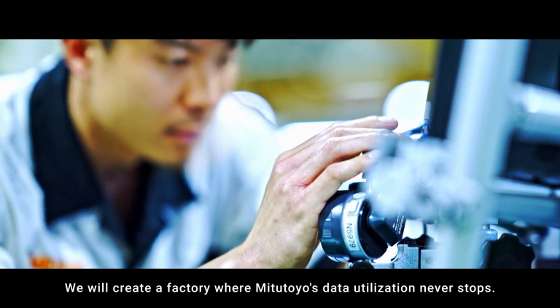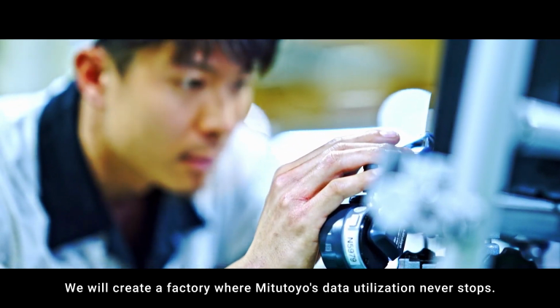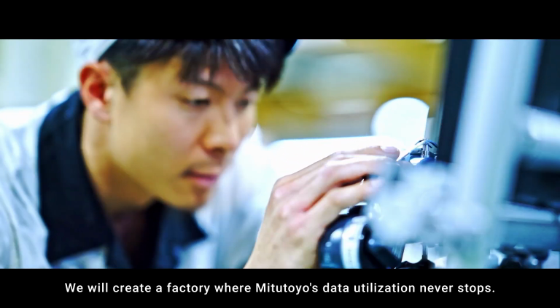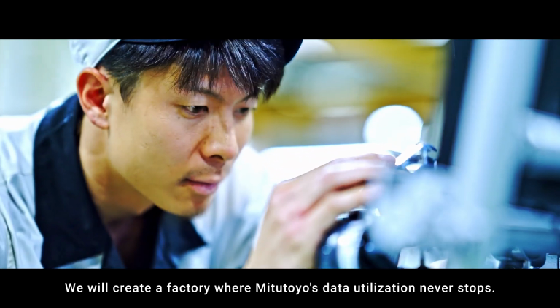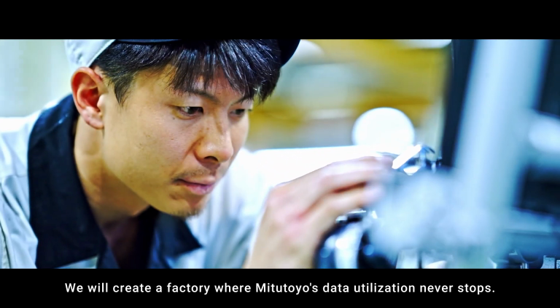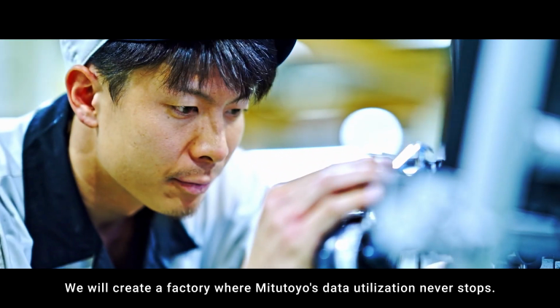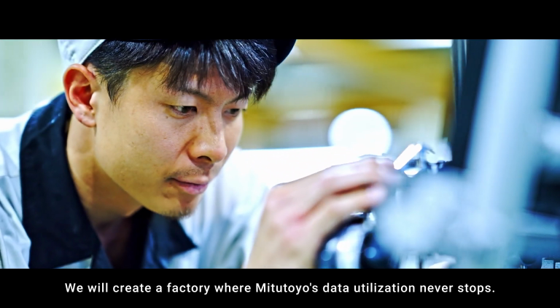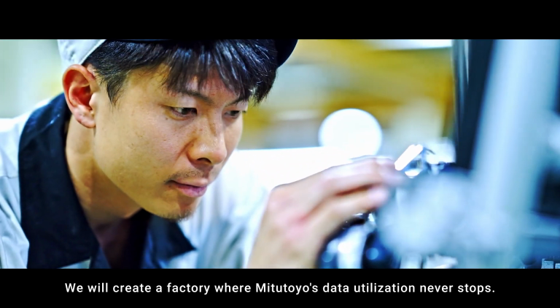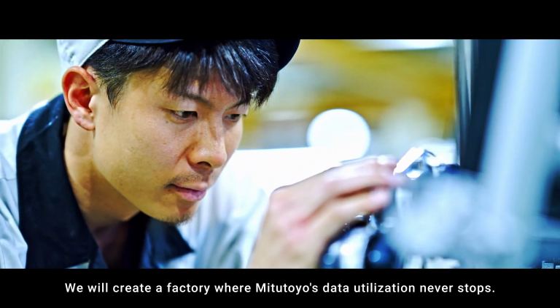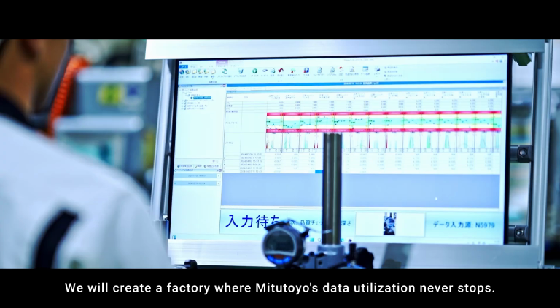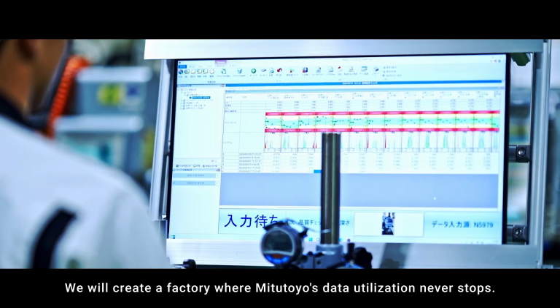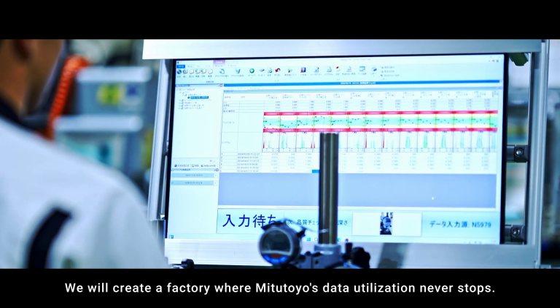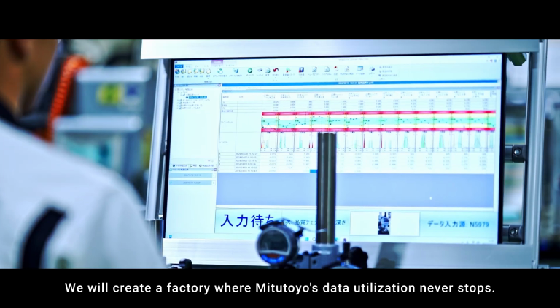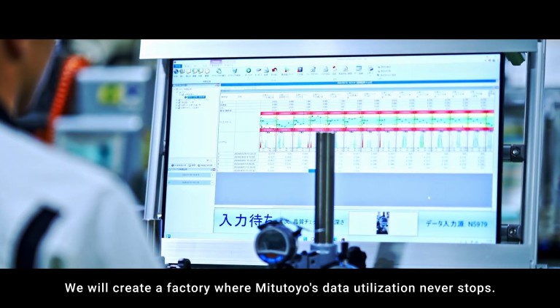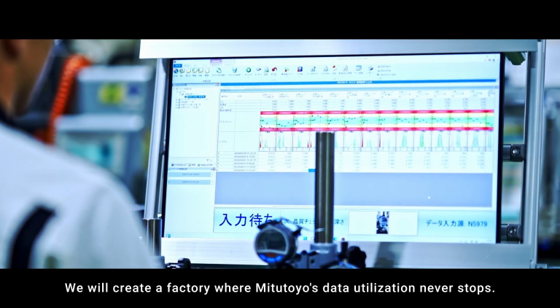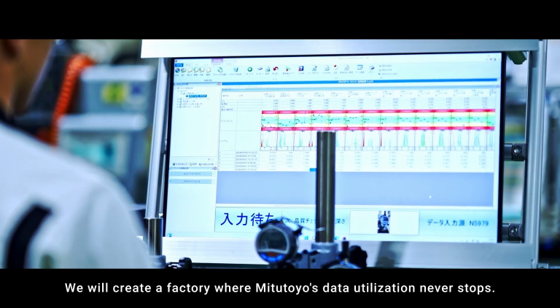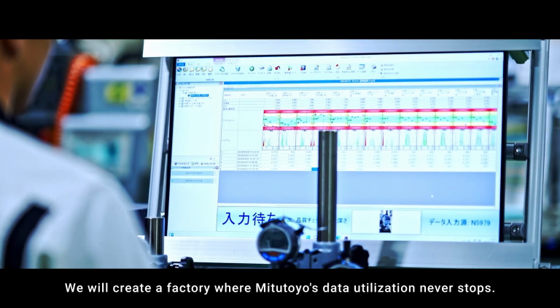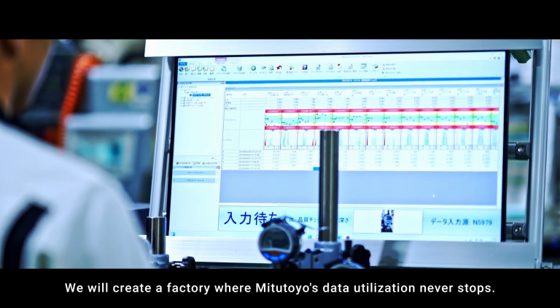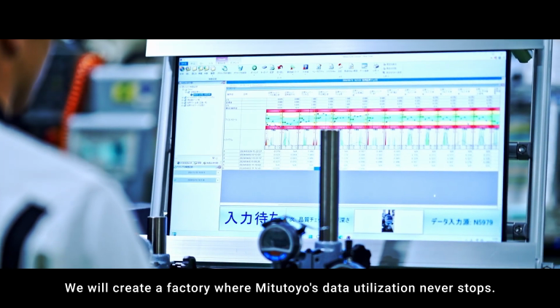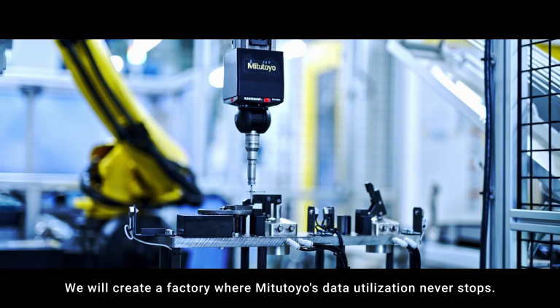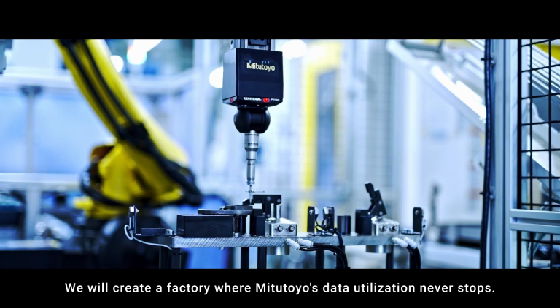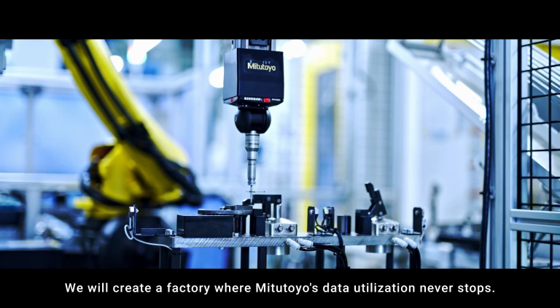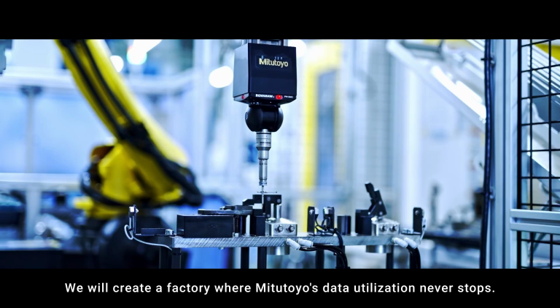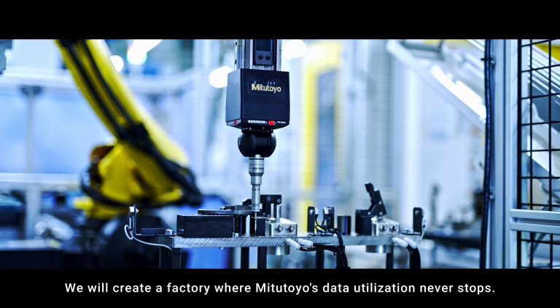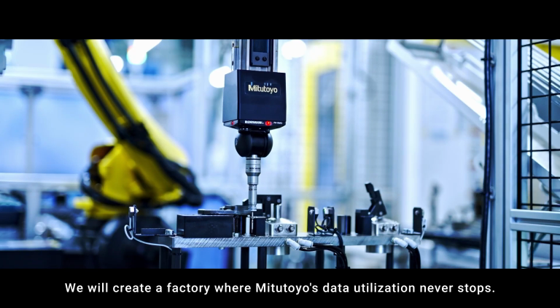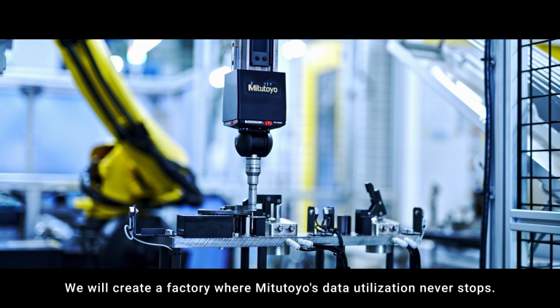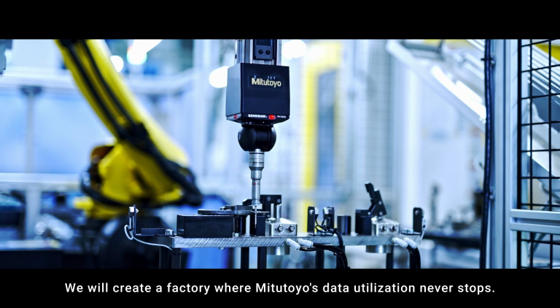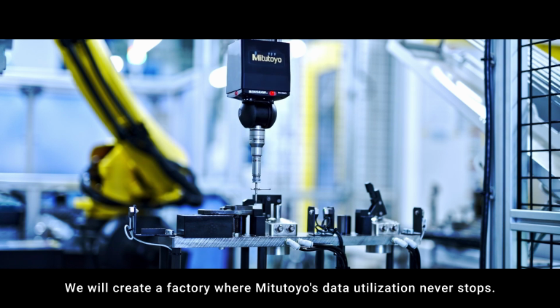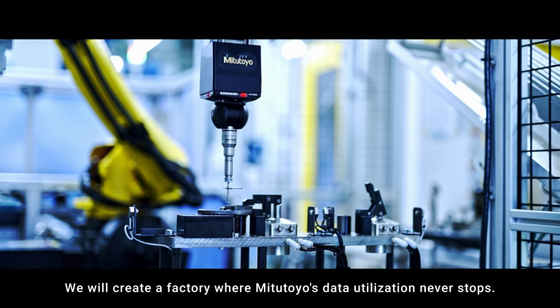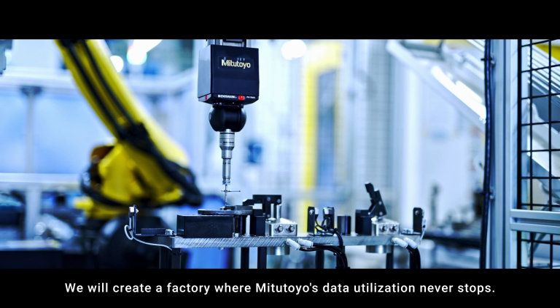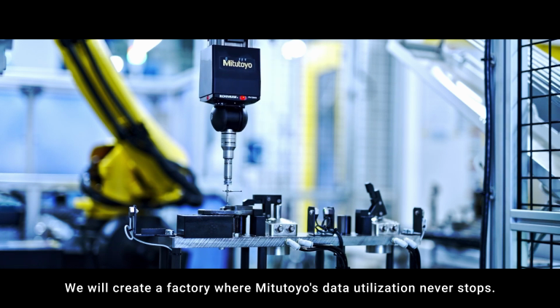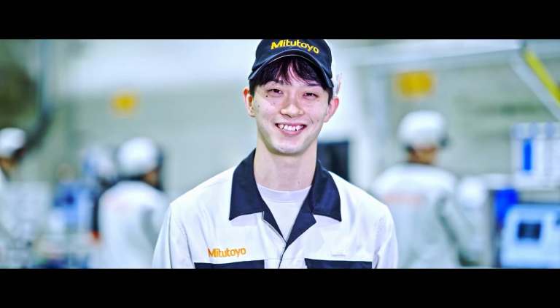We will create a factory where Mitsutoyo's data utilization never stops.